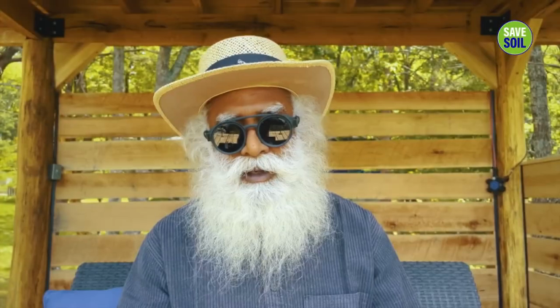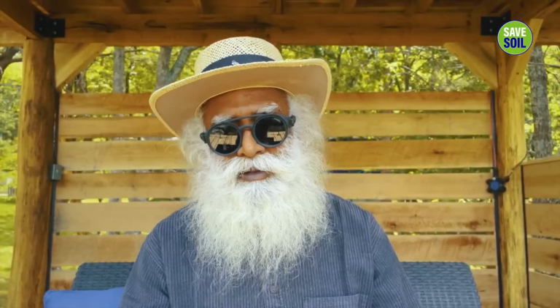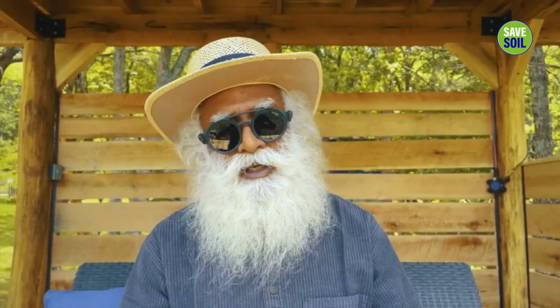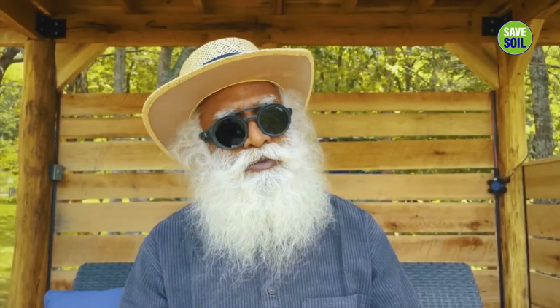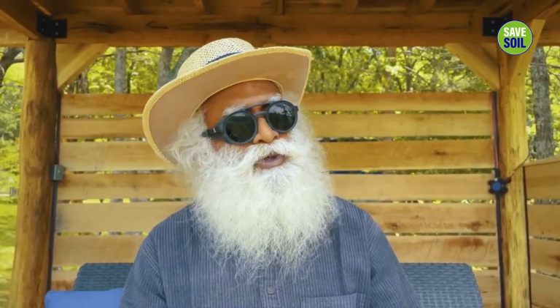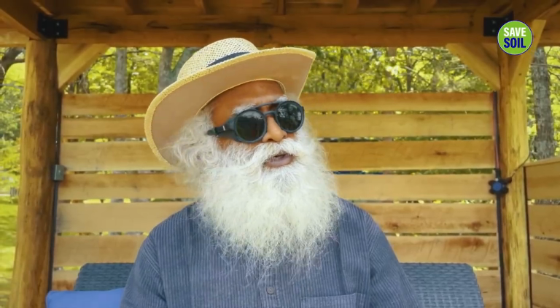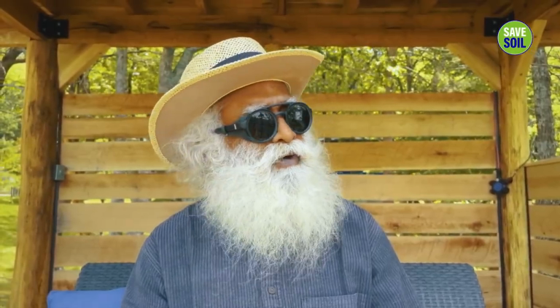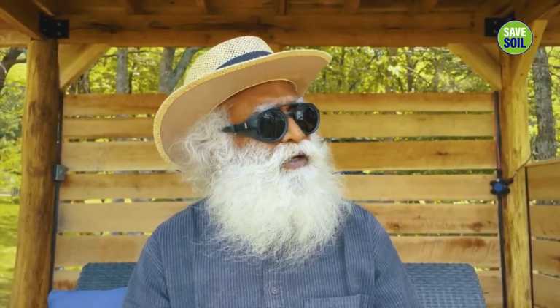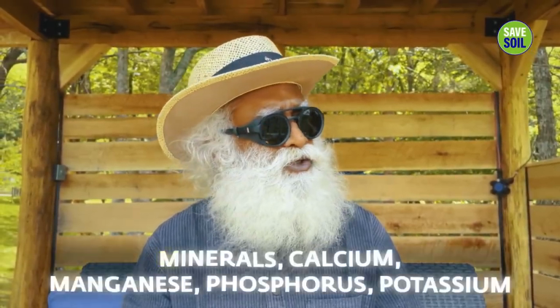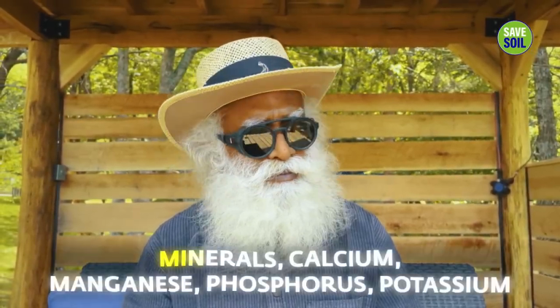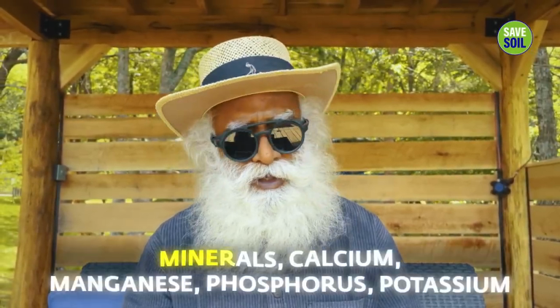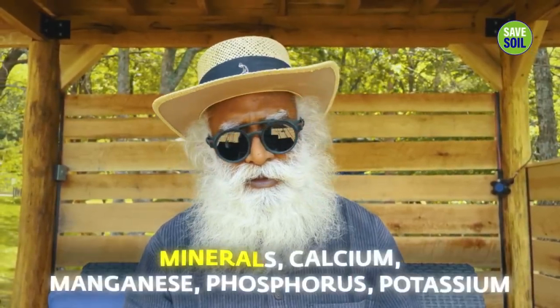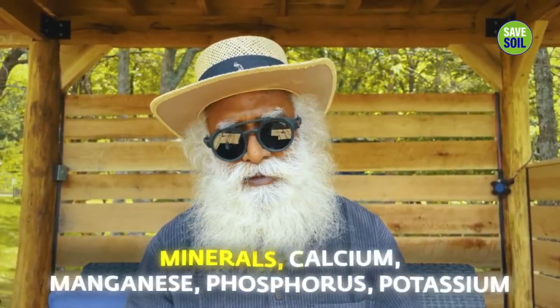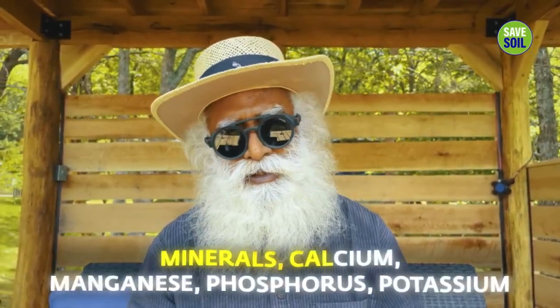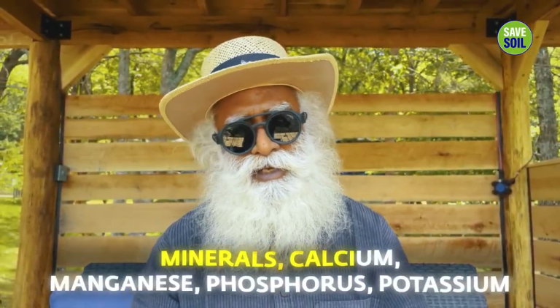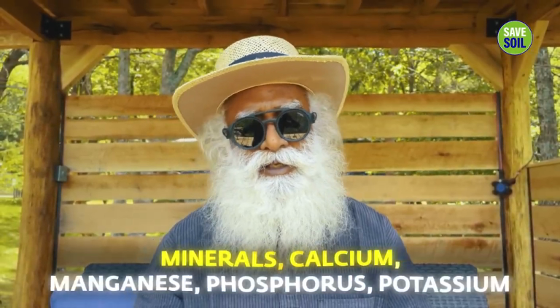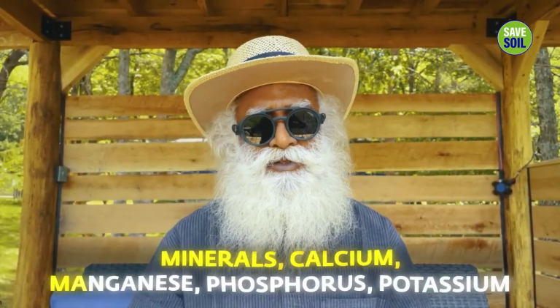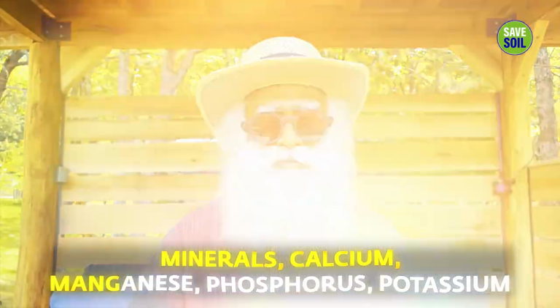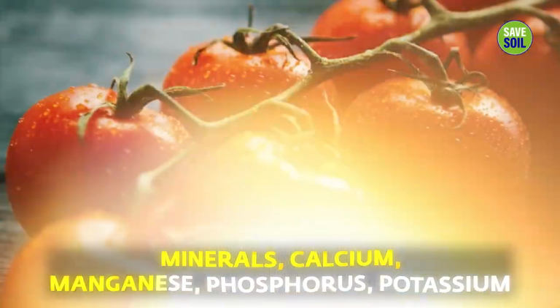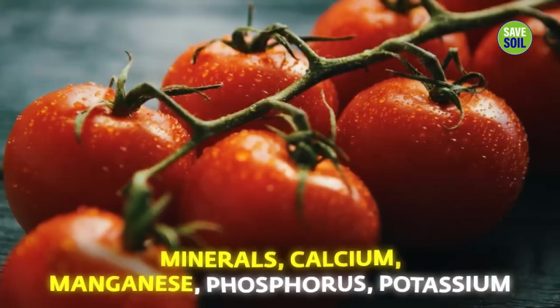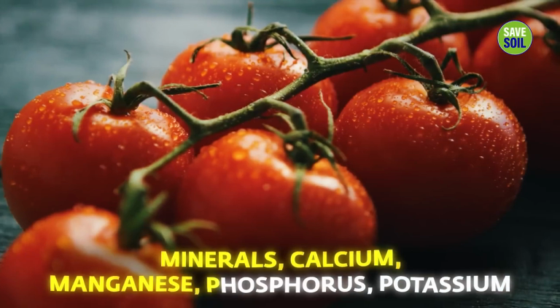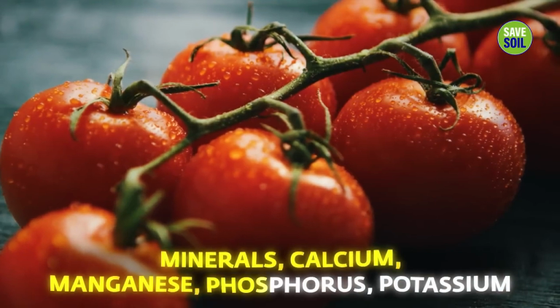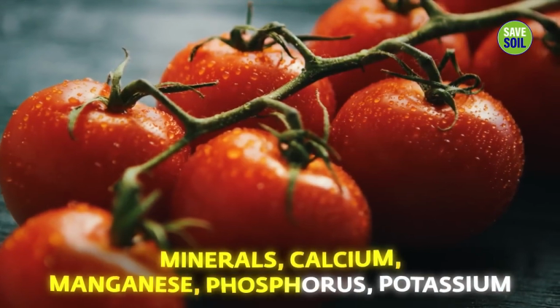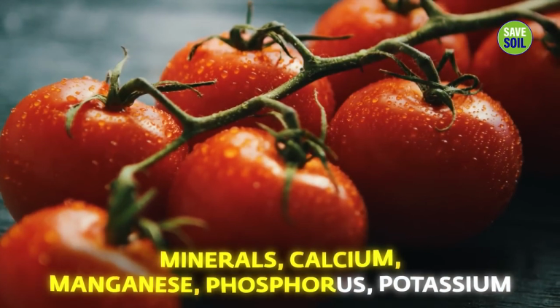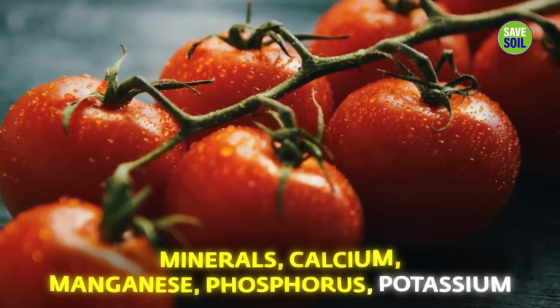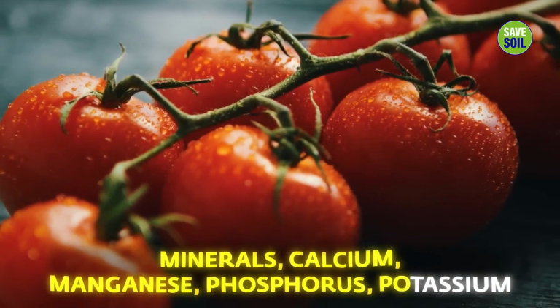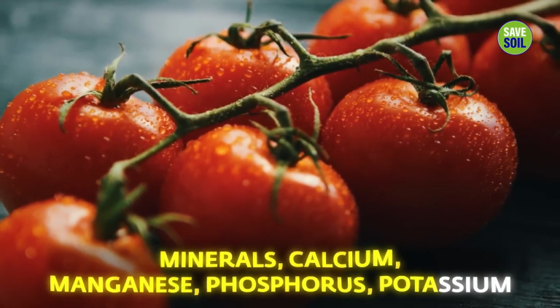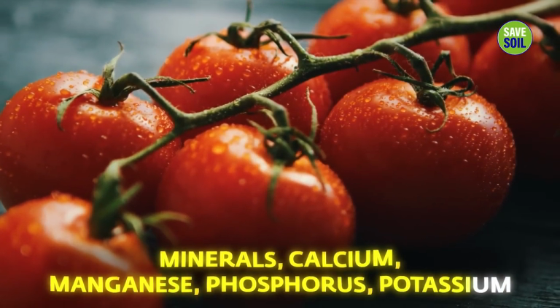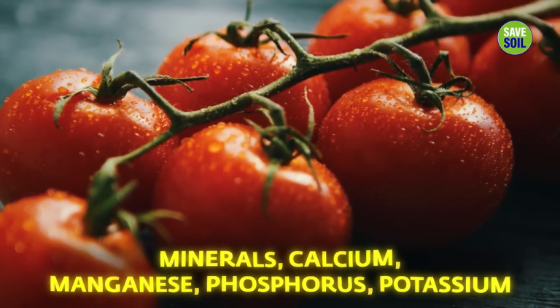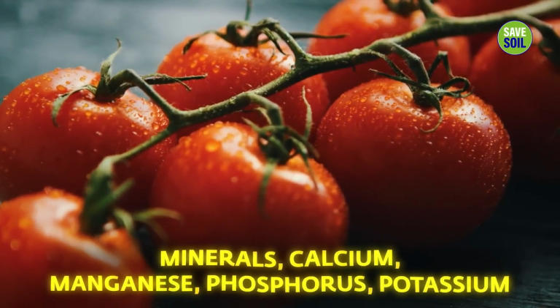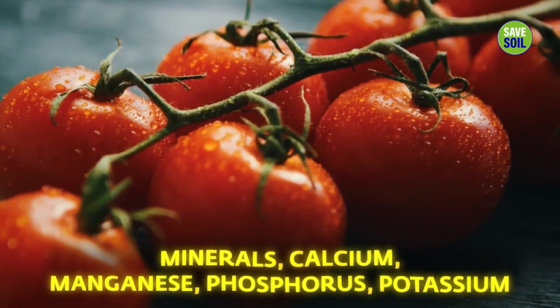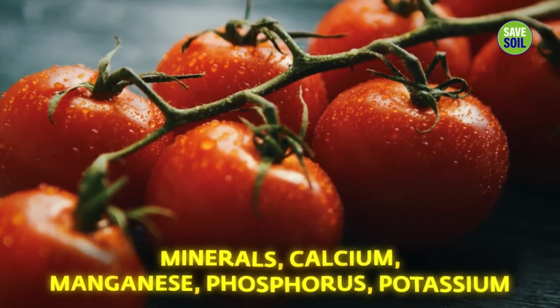Cherry tomatoes are very rich in minerals — calcium, manganese, phosphorus, and potassium.